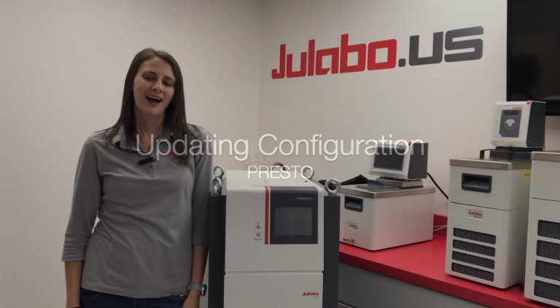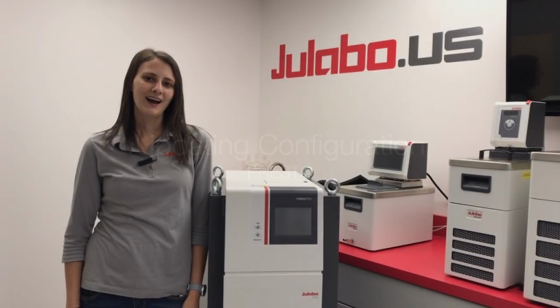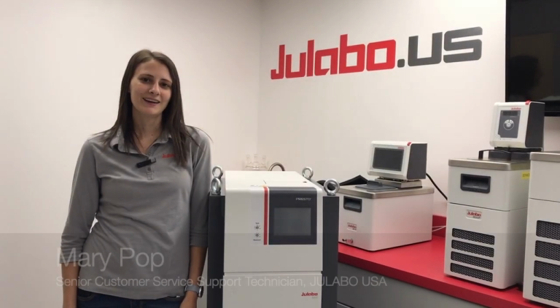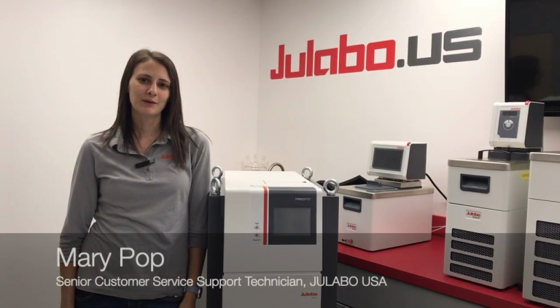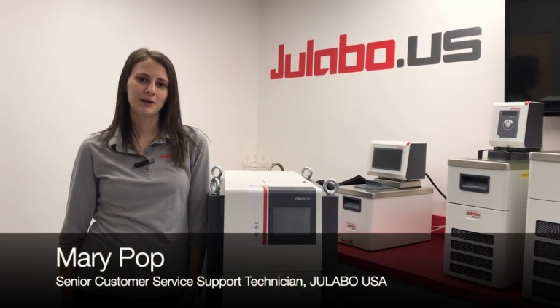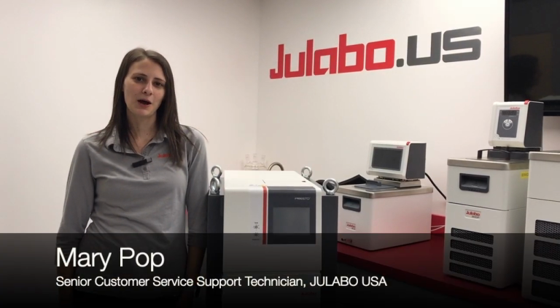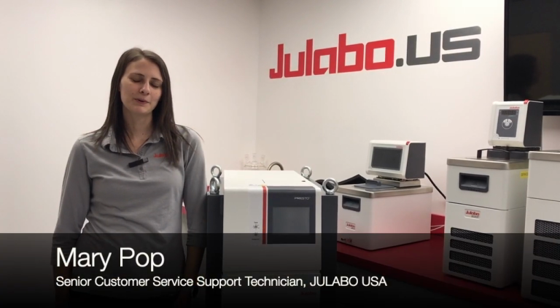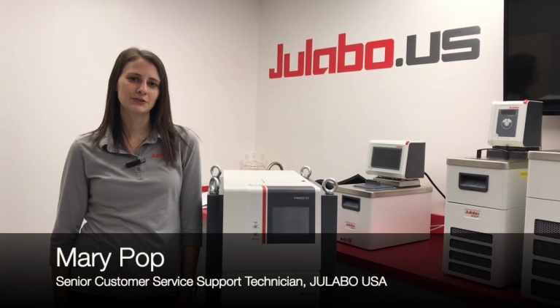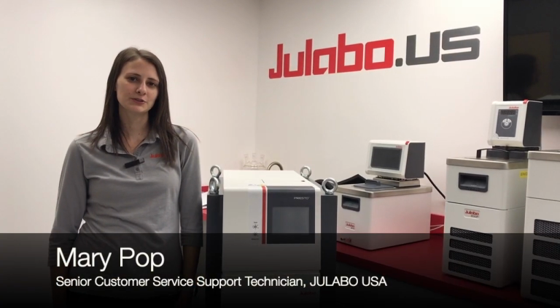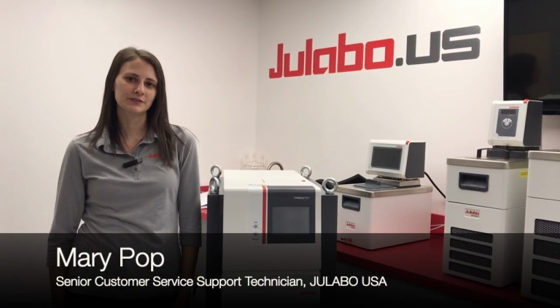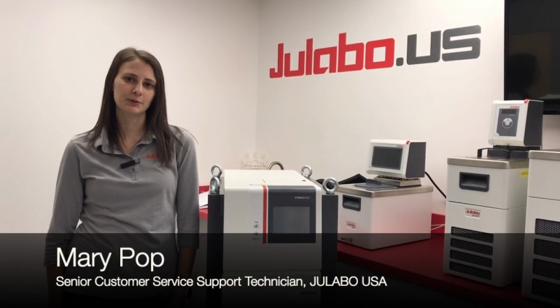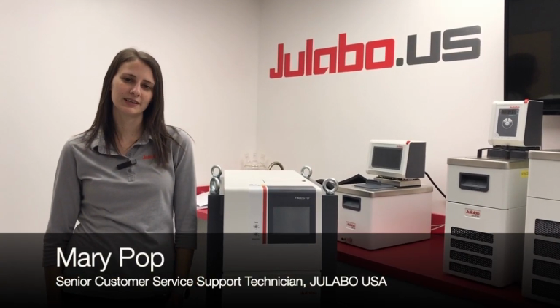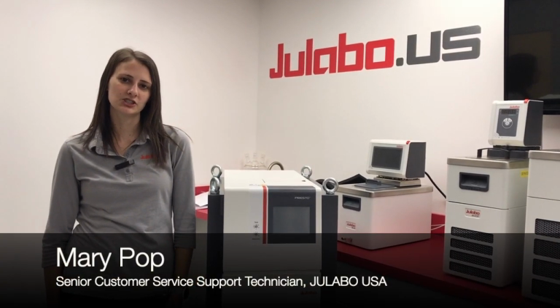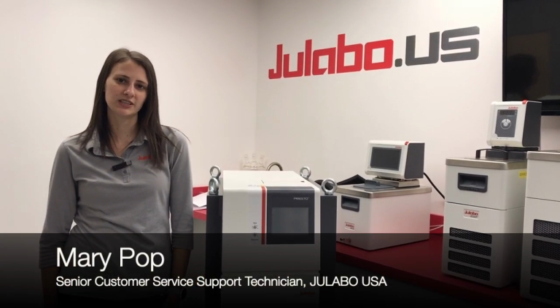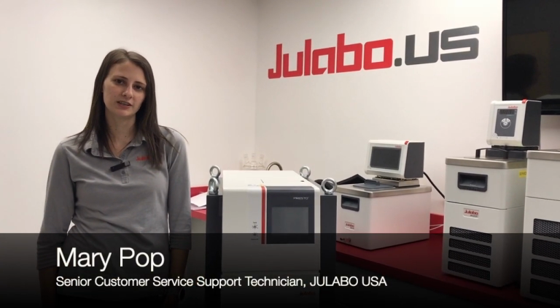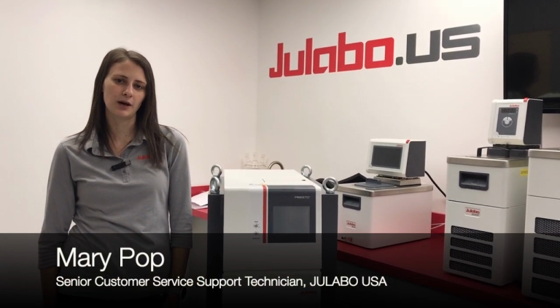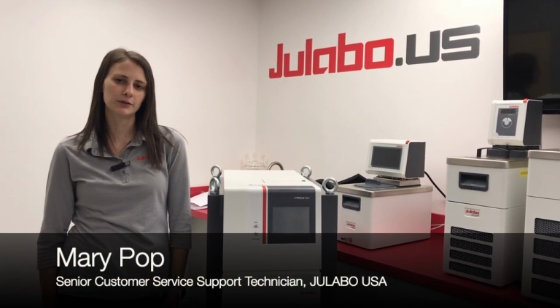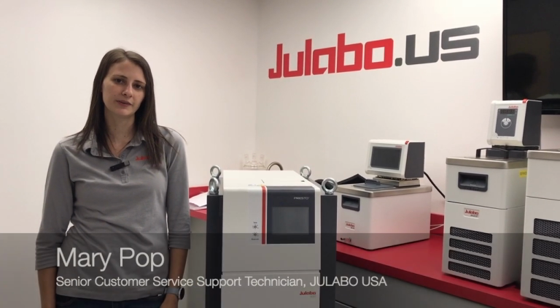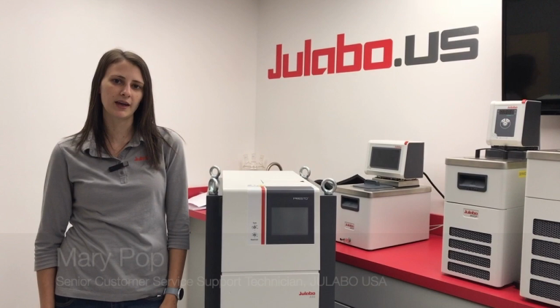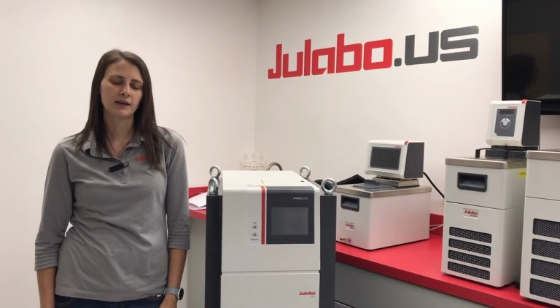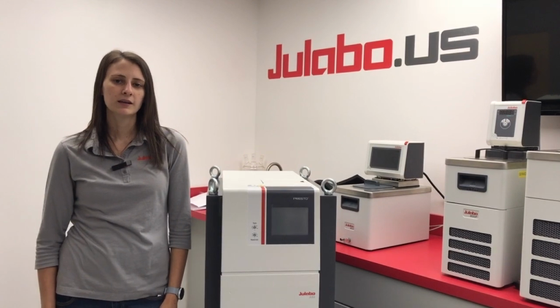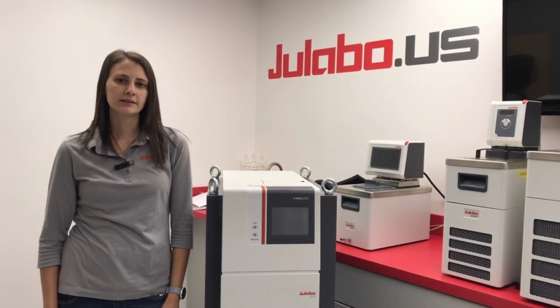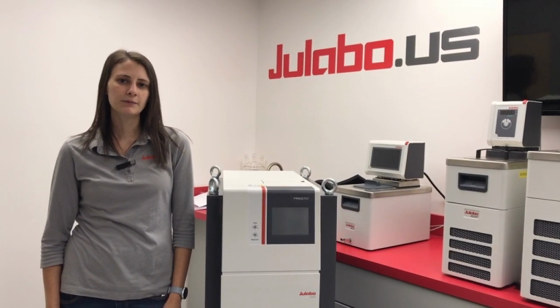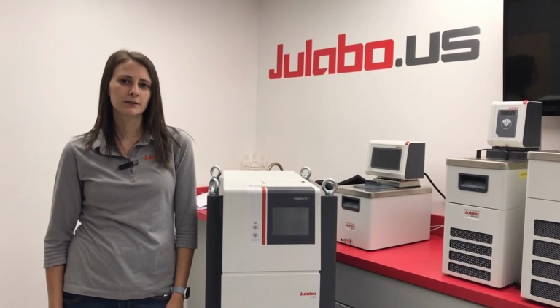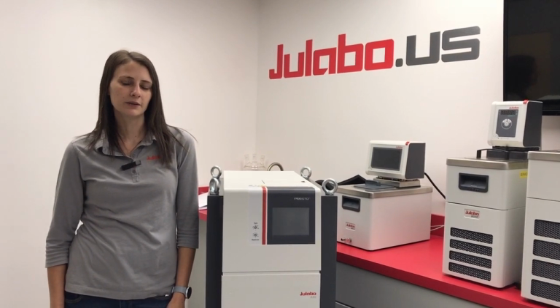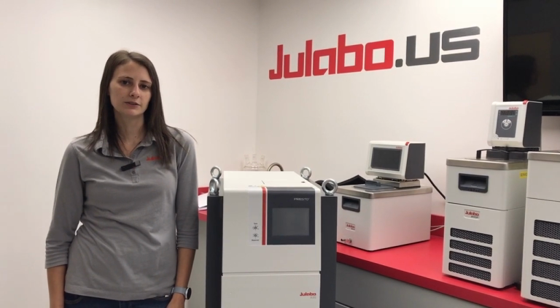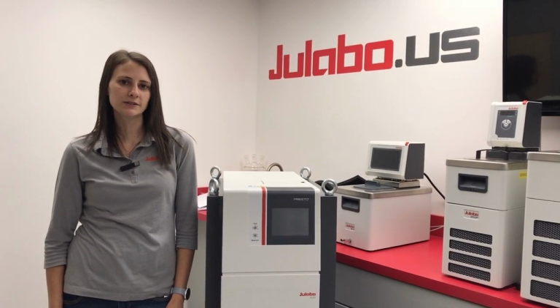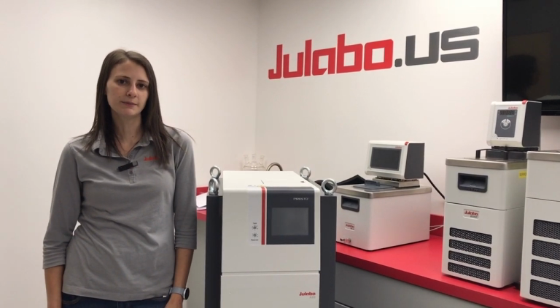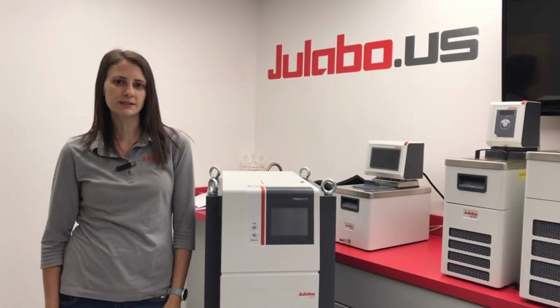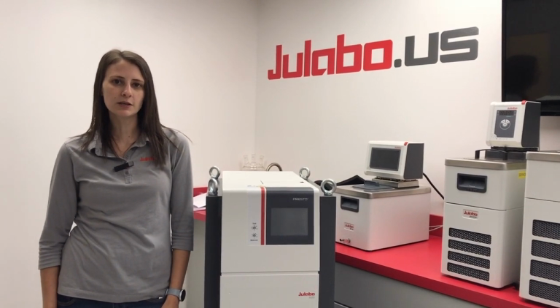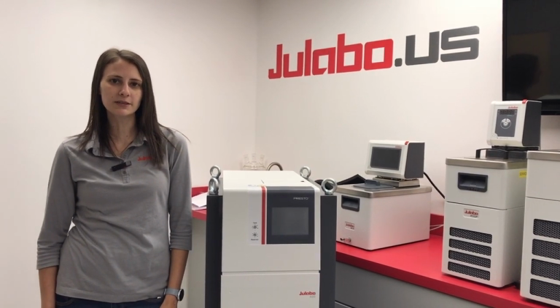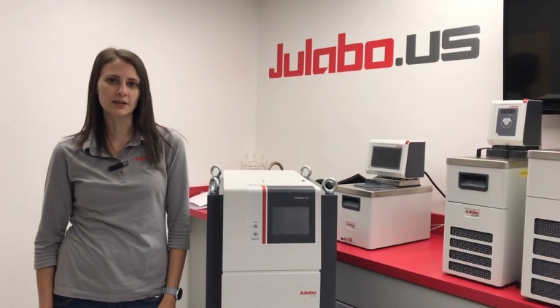Hi, I'm Mary Popp, Customer Service Support Technician here at ULABO USA. Today we're going to learn how to do some updates on our Presto.